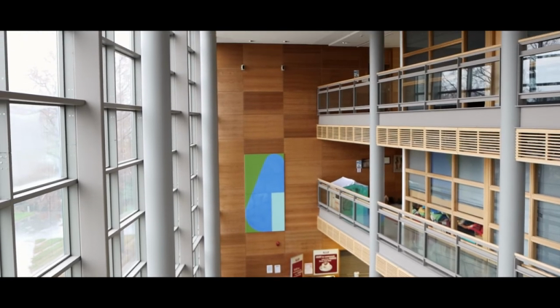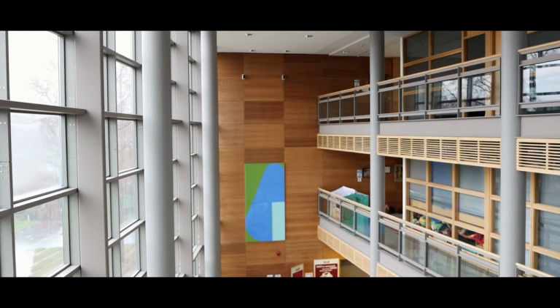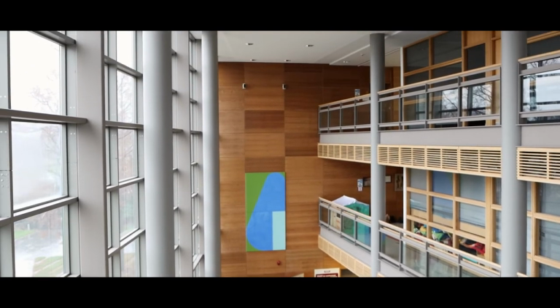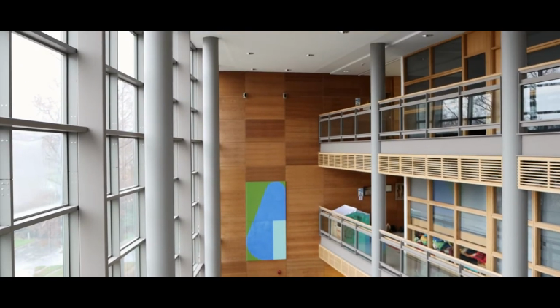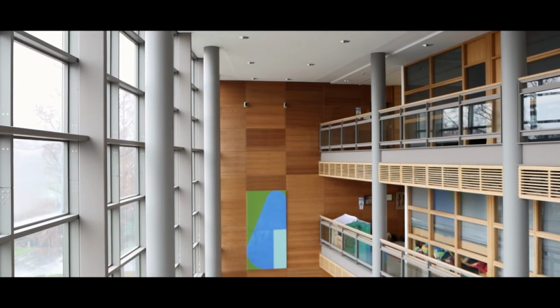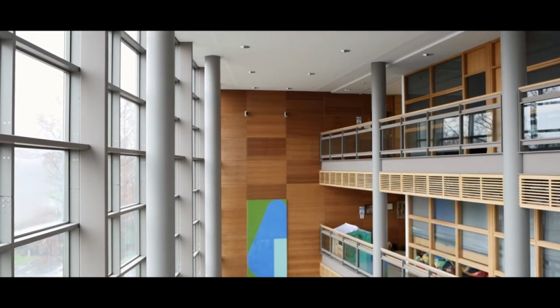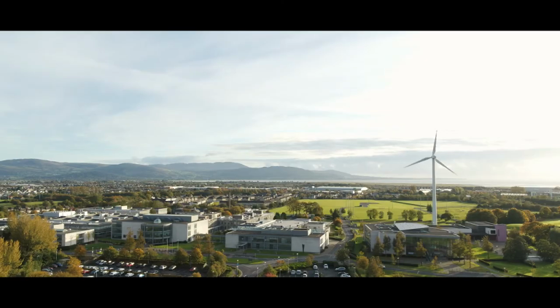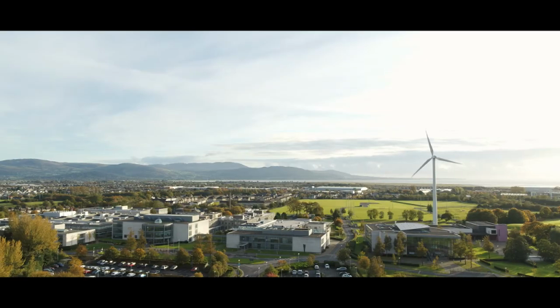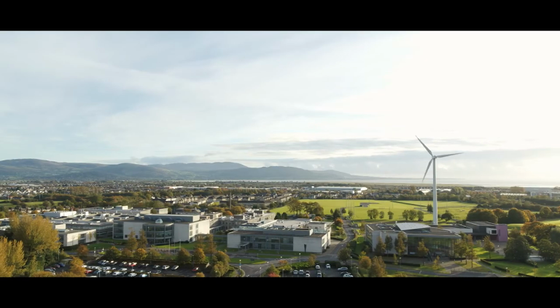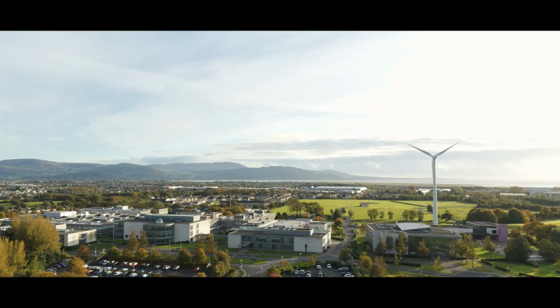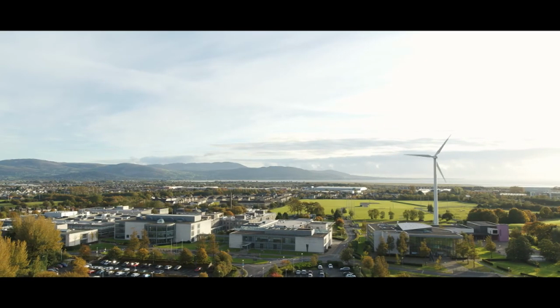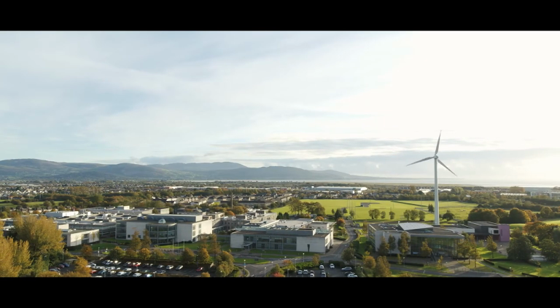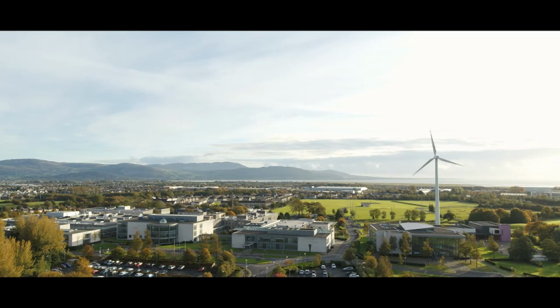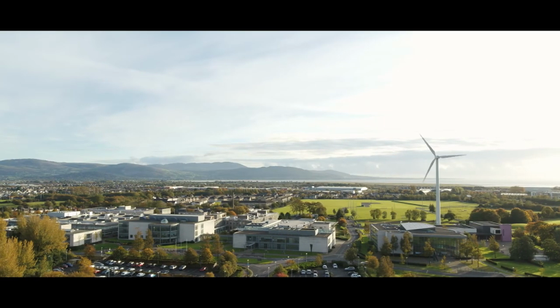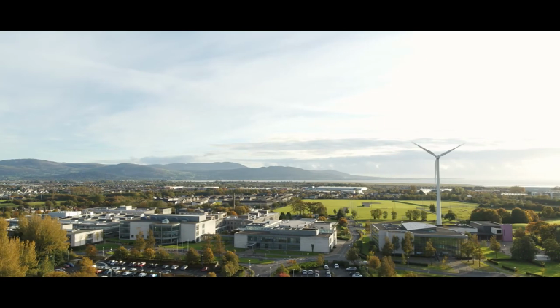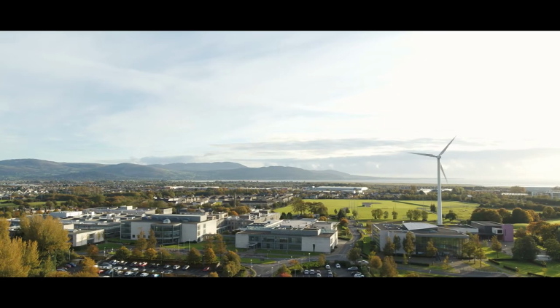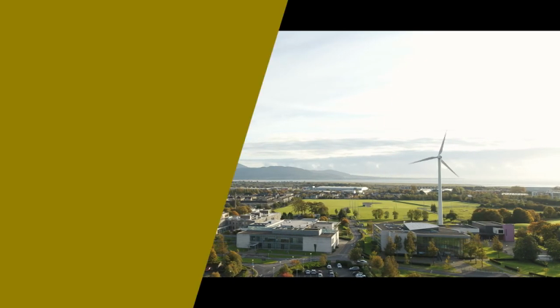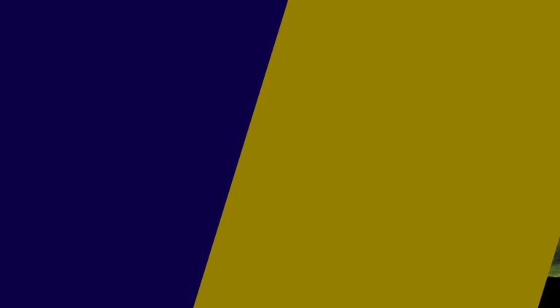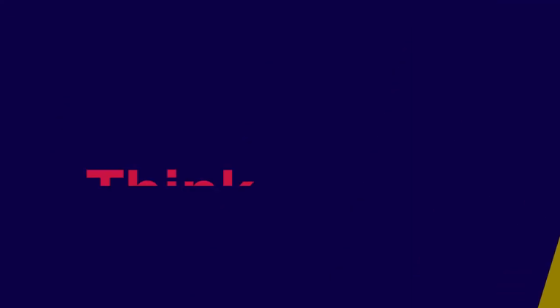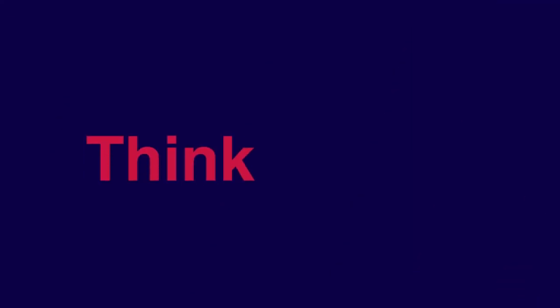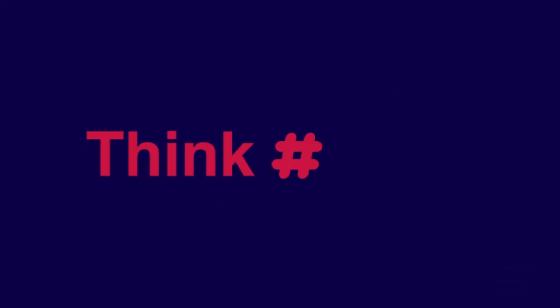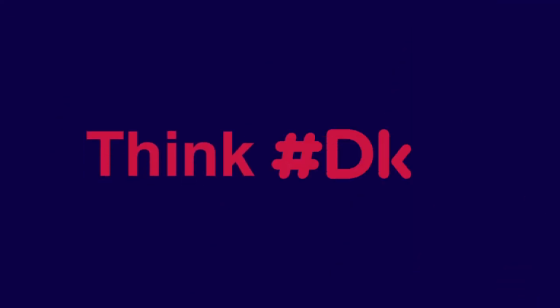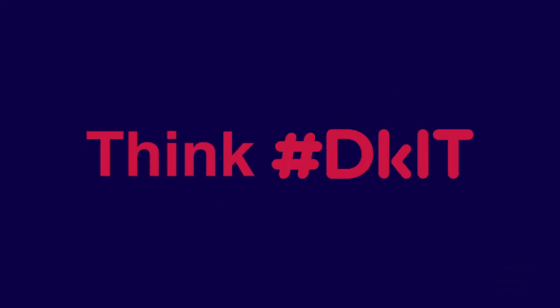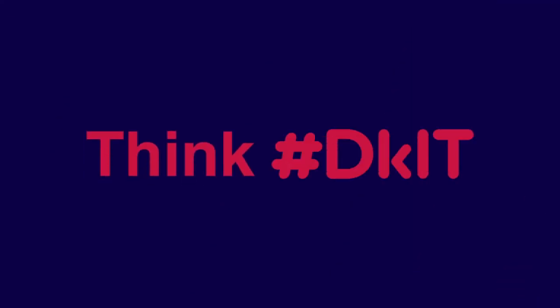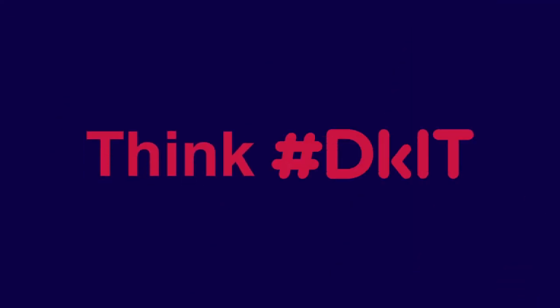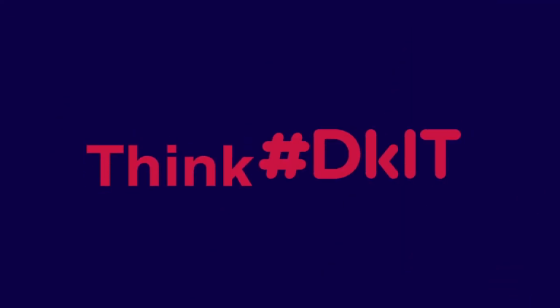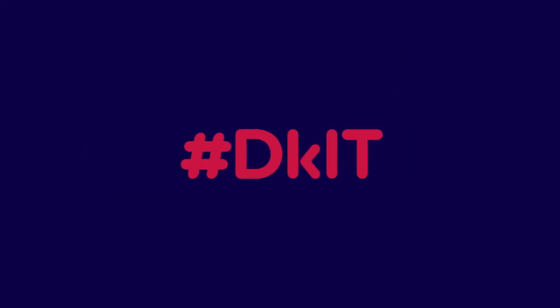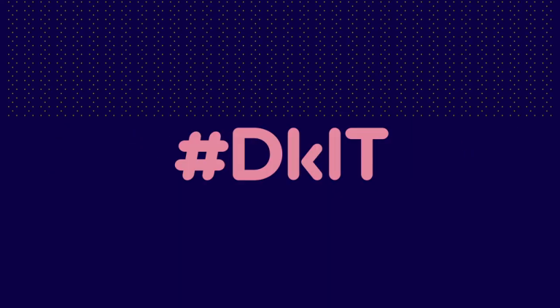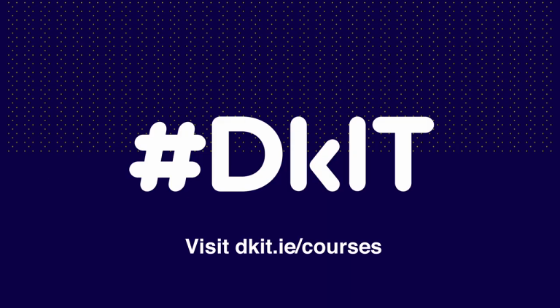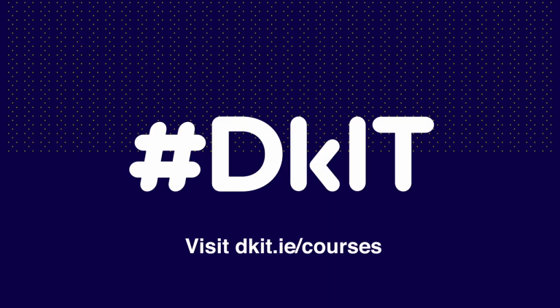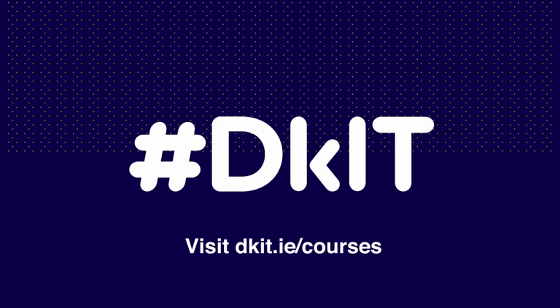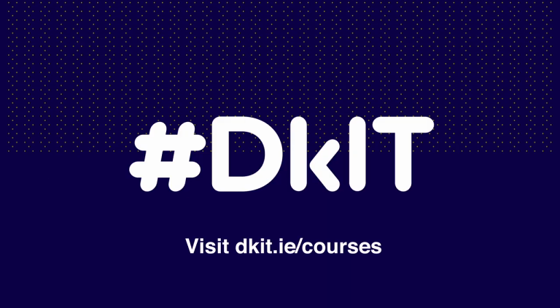For more information on the courses in the School of Health and Science, head over to dkit.ie/courses.